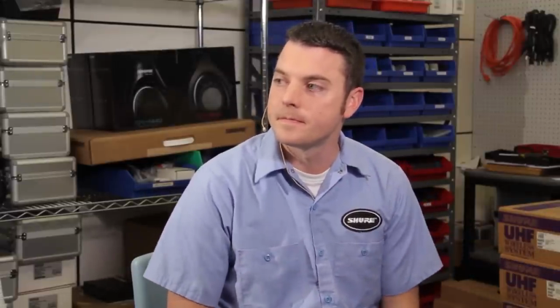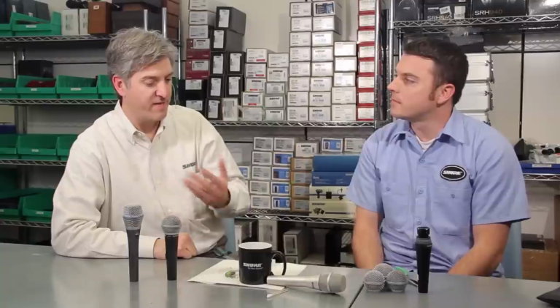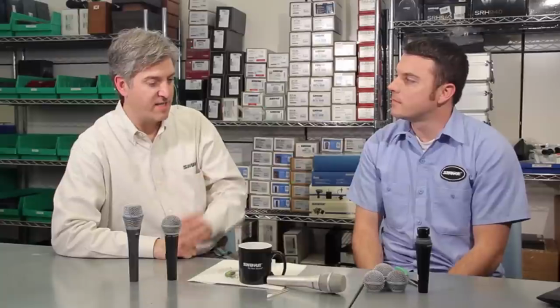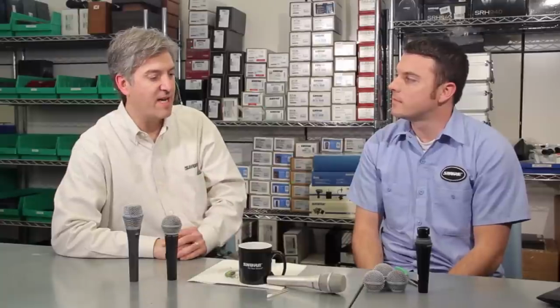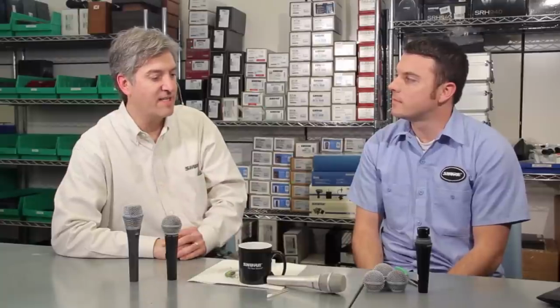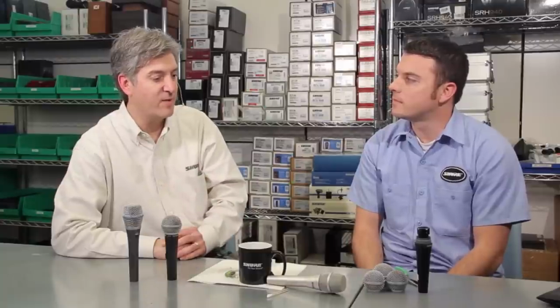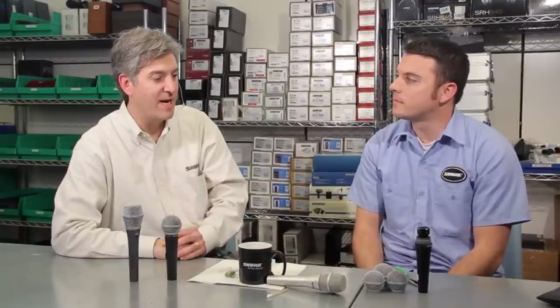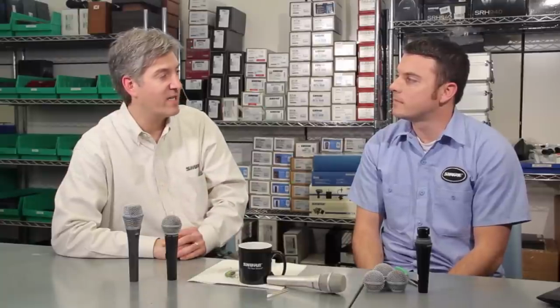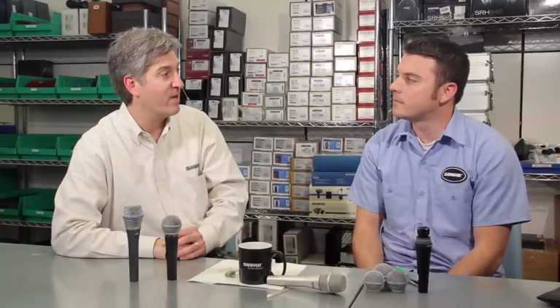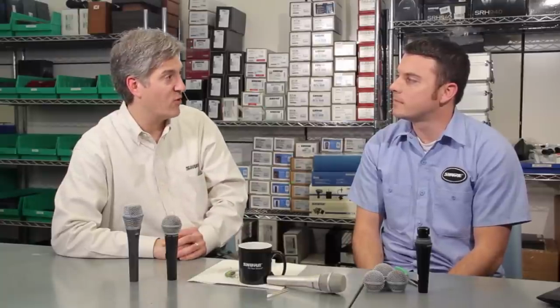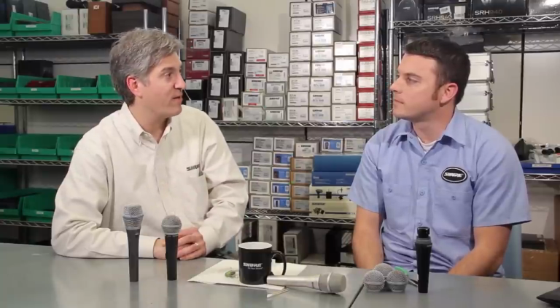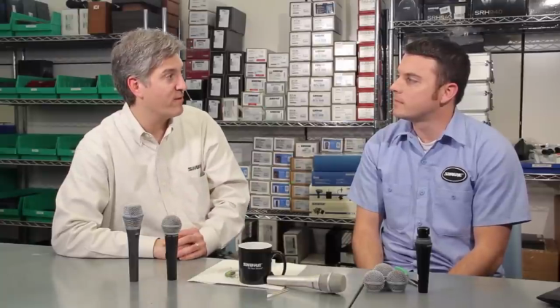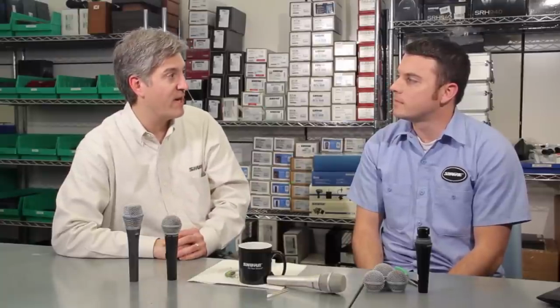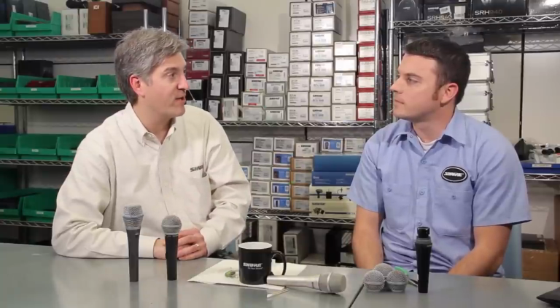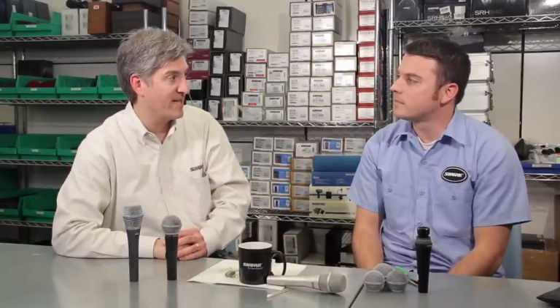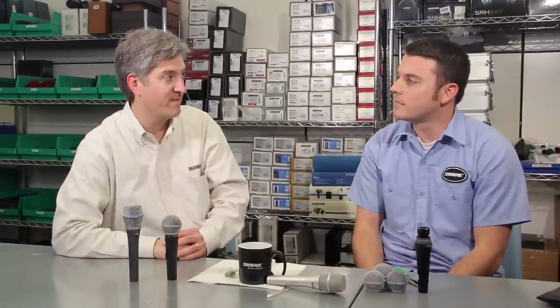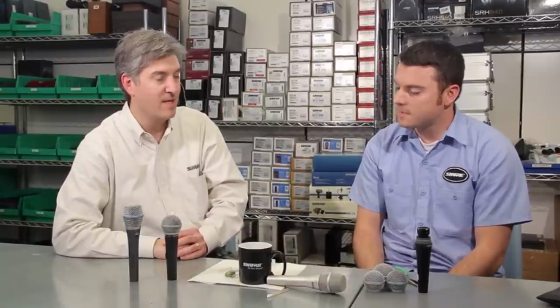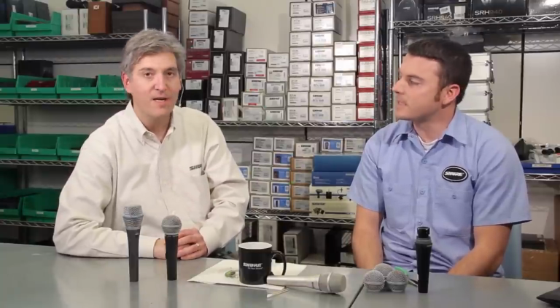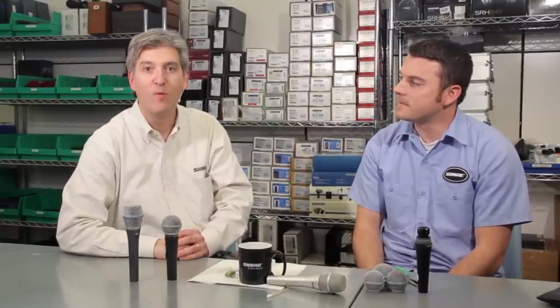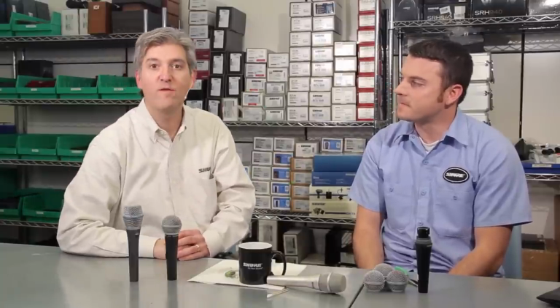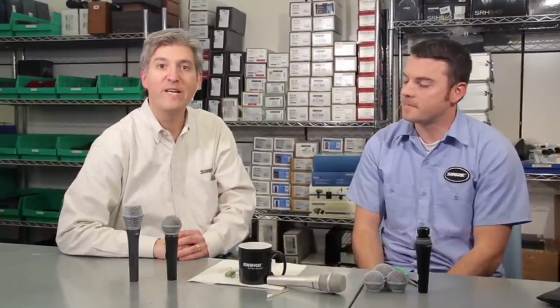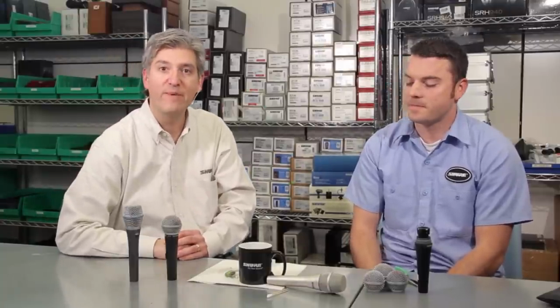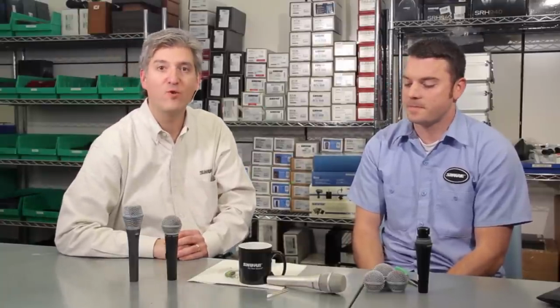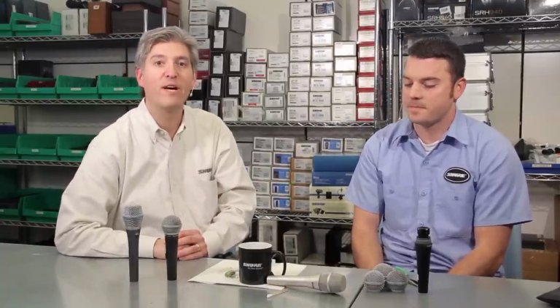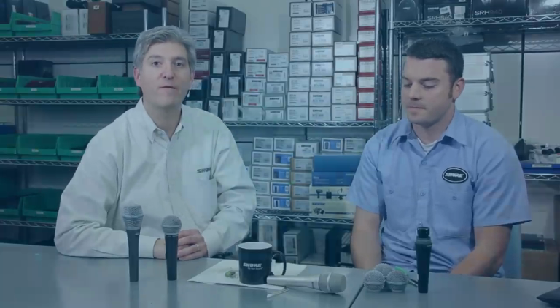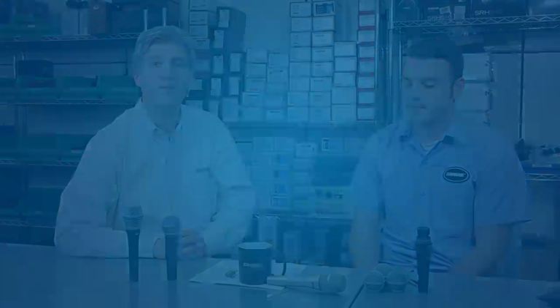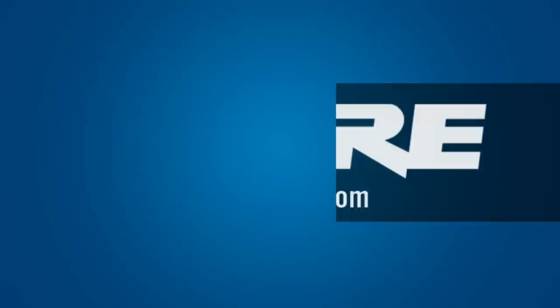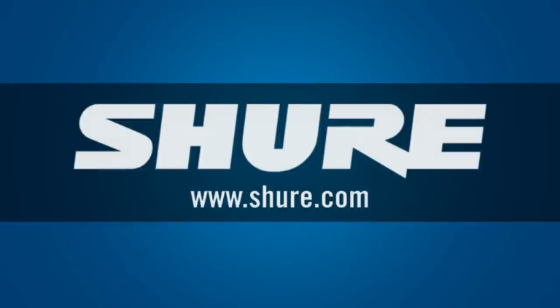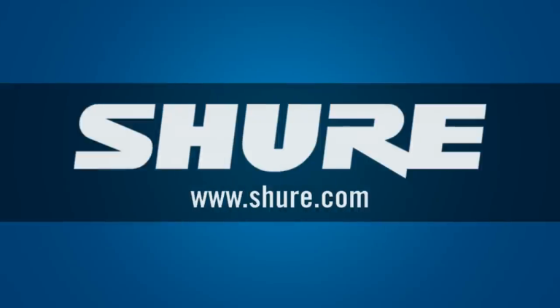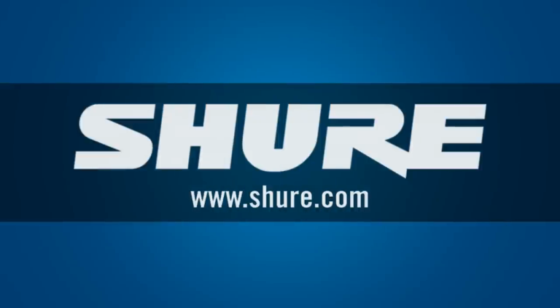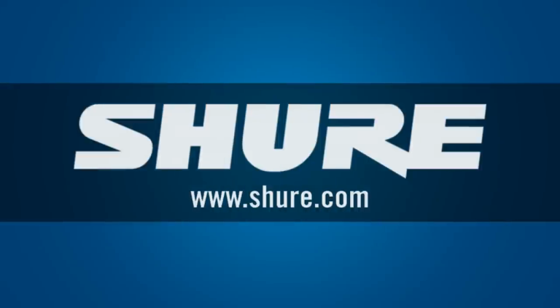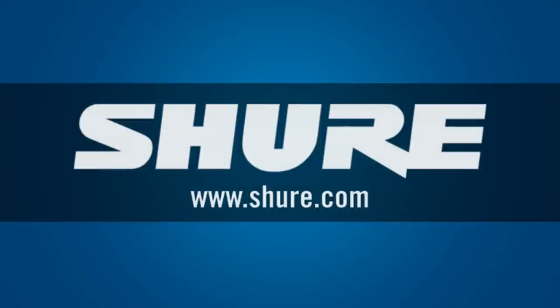Thanks for giving us insight into how to keep our Shure microphones sounding their best. For more information about Shure microphones, please visit Shure.com.